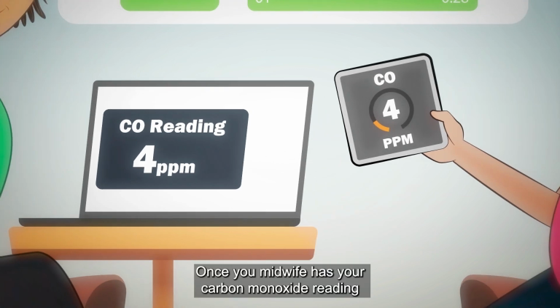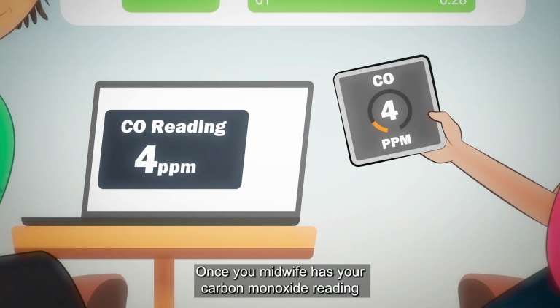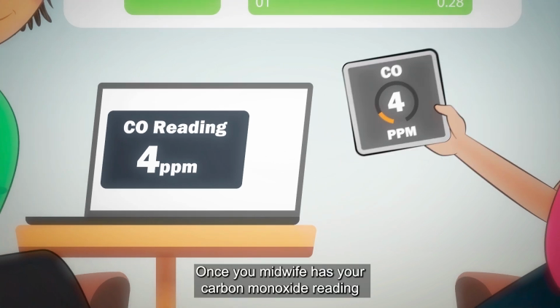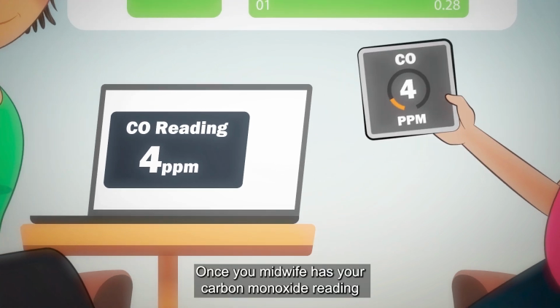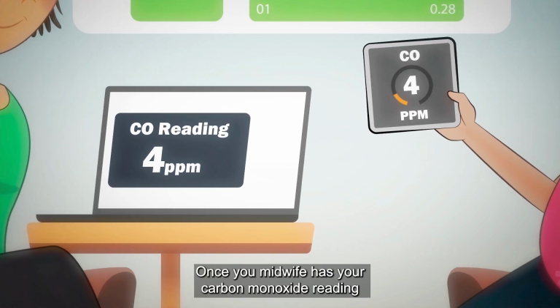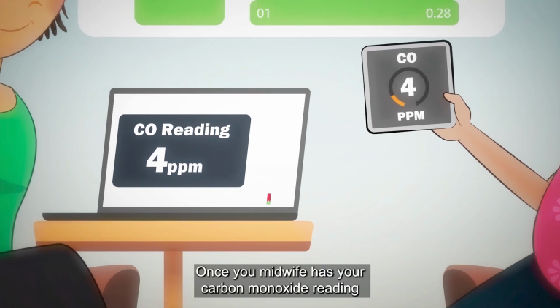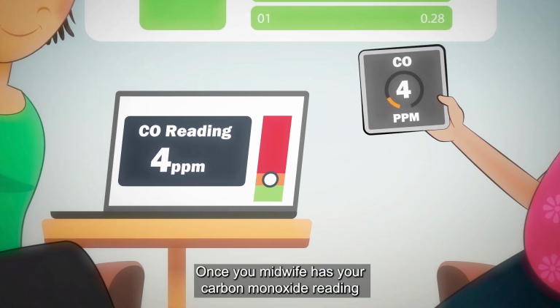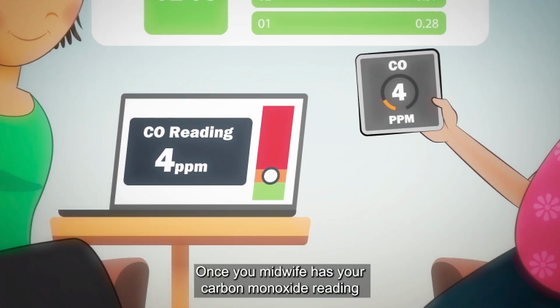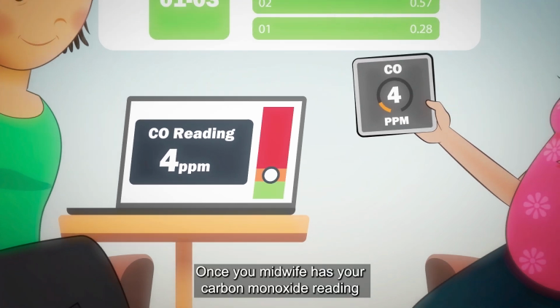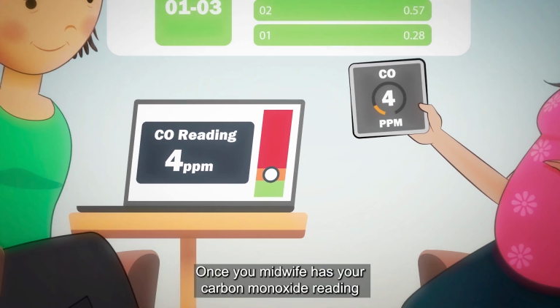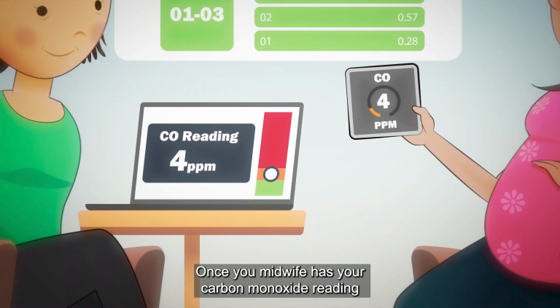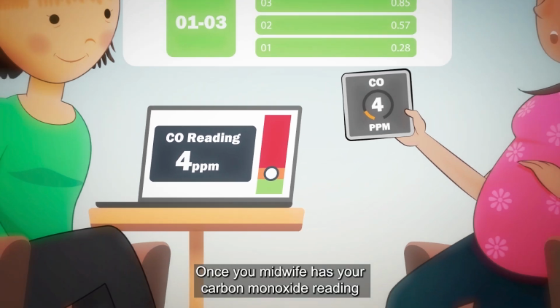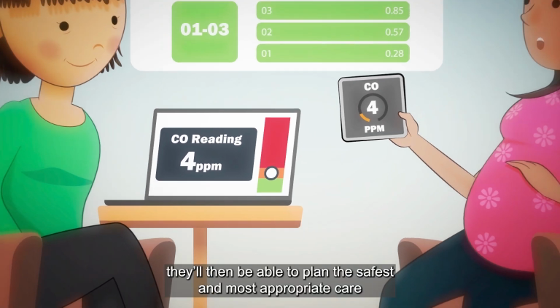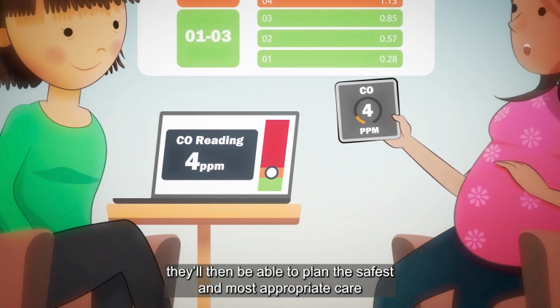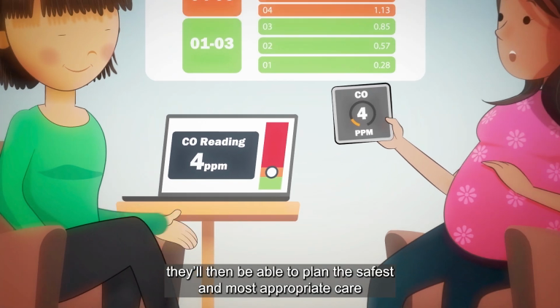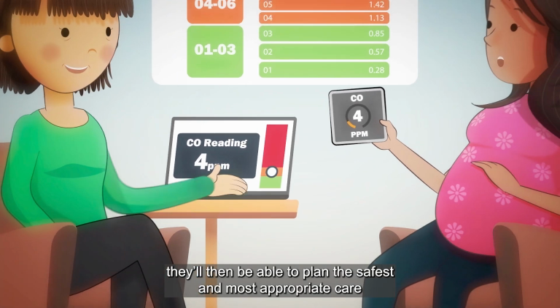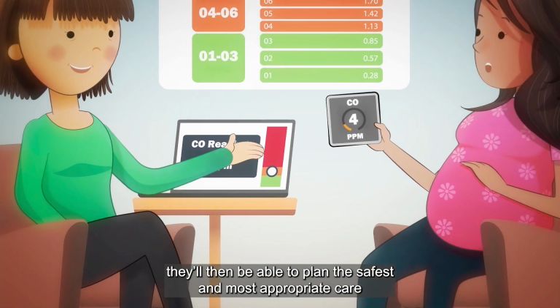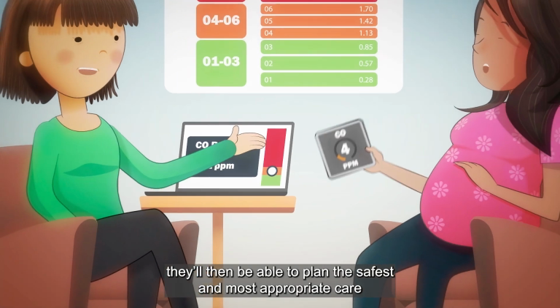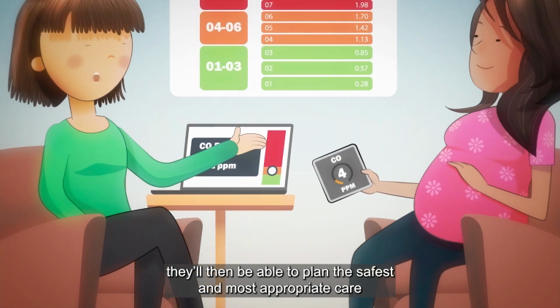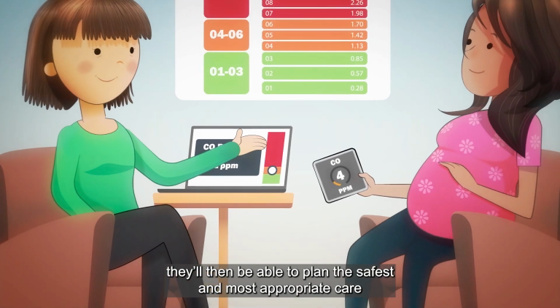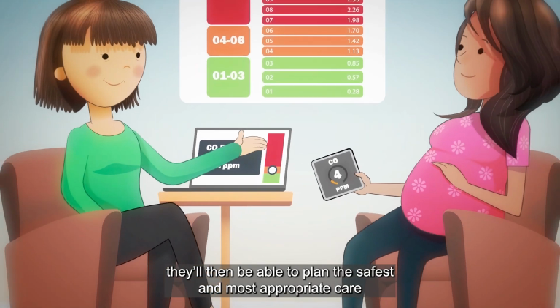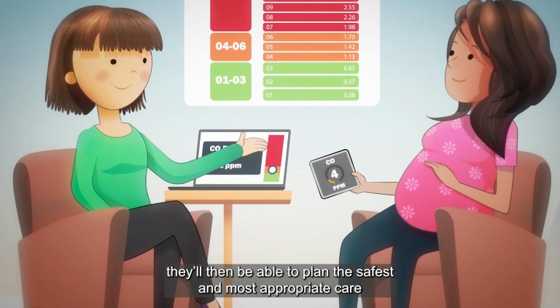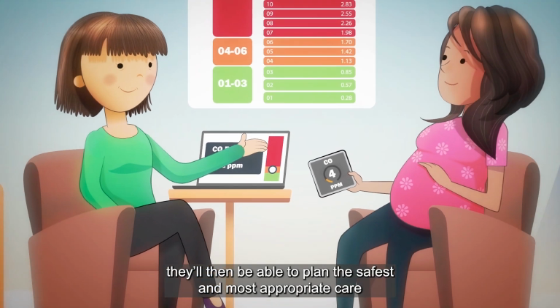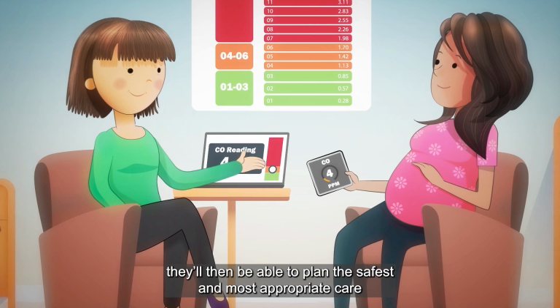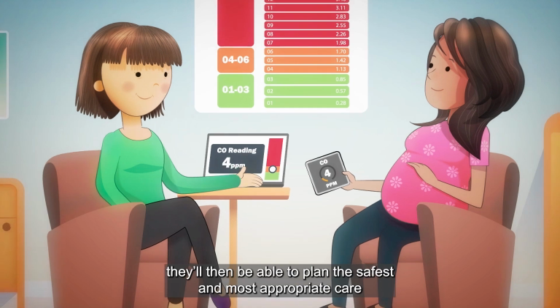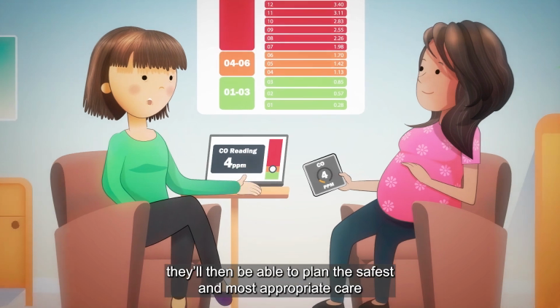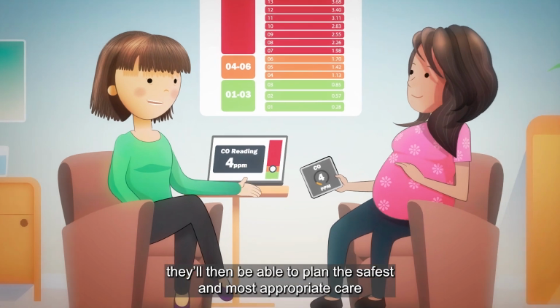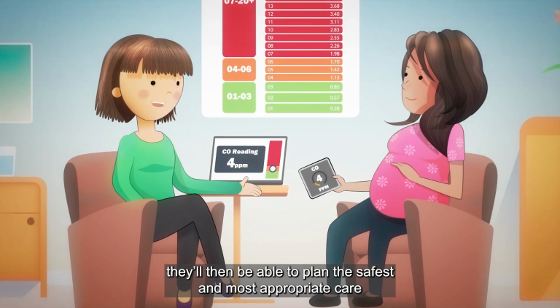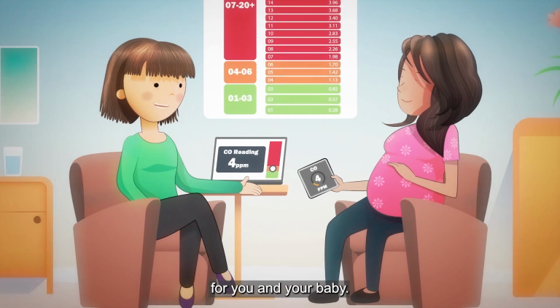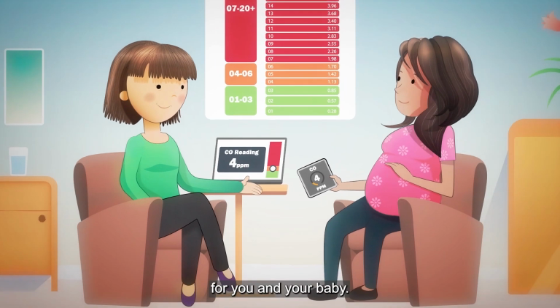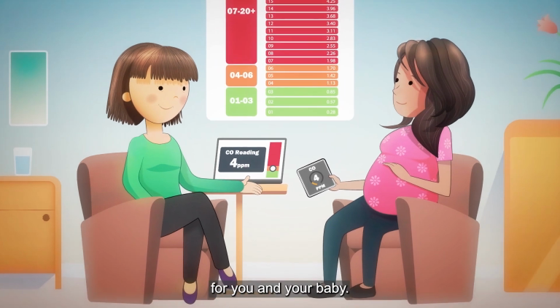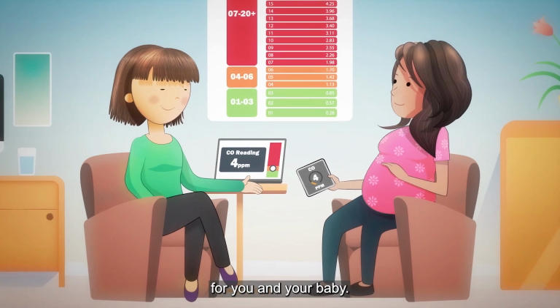Once your midwife has your carbon monoxide reading, they'll then be able to plan the safest and most appropriate care for you and your baby.